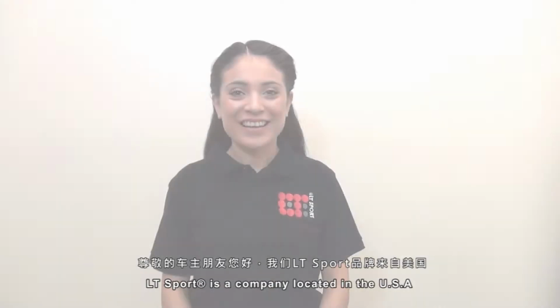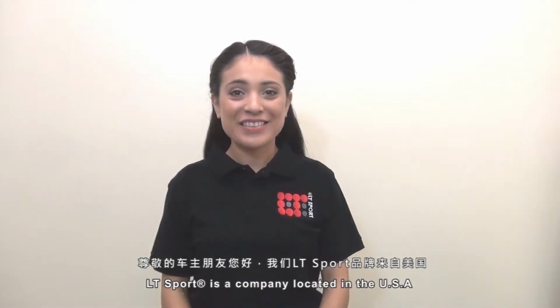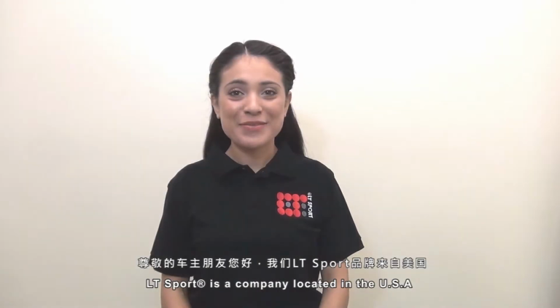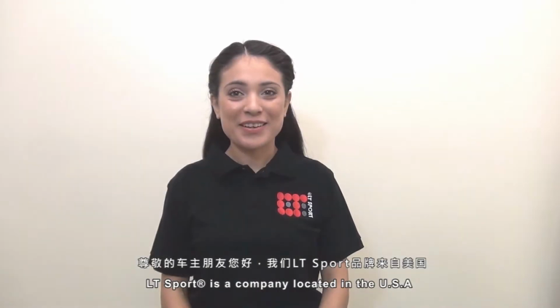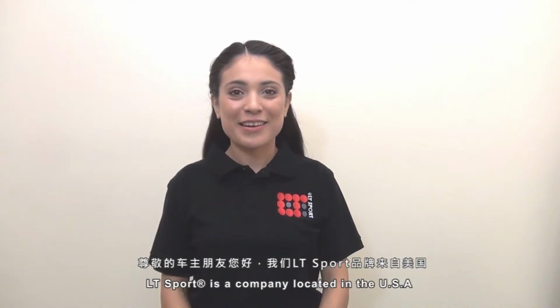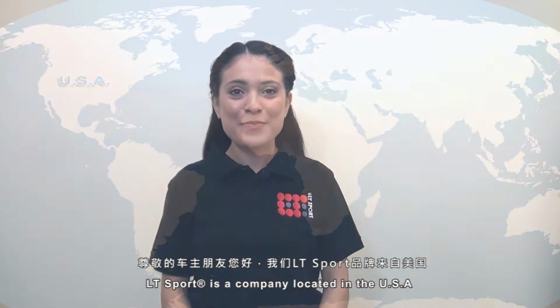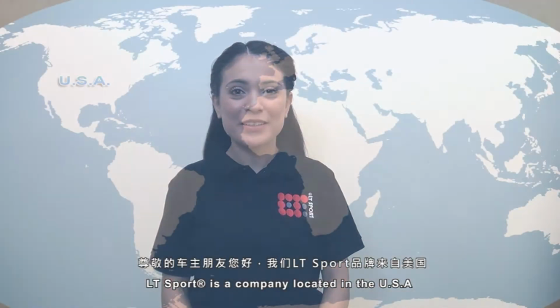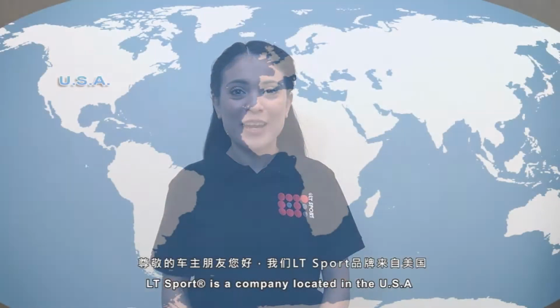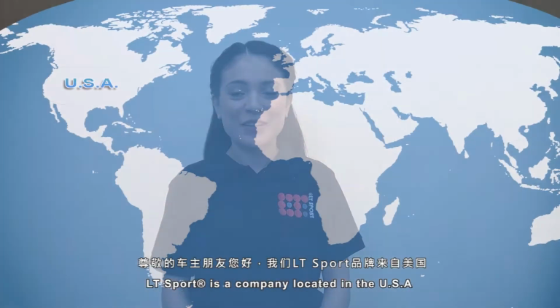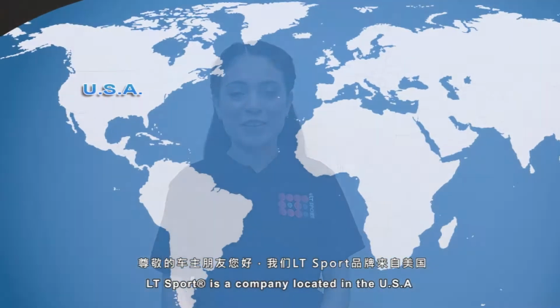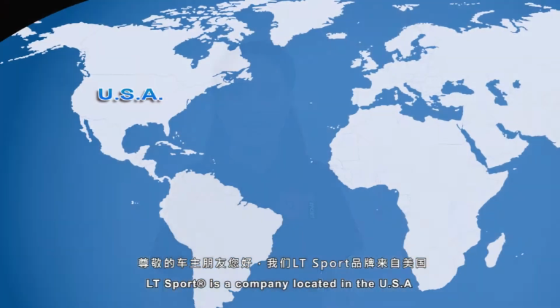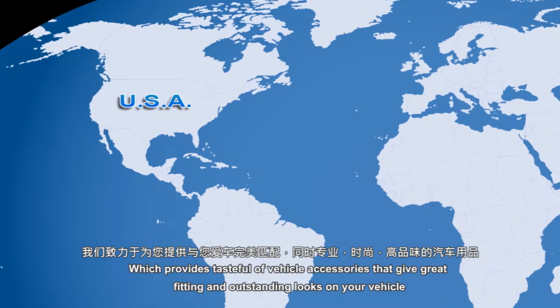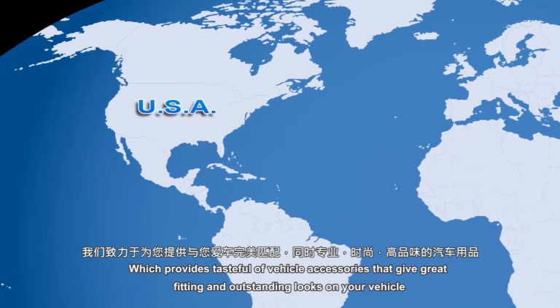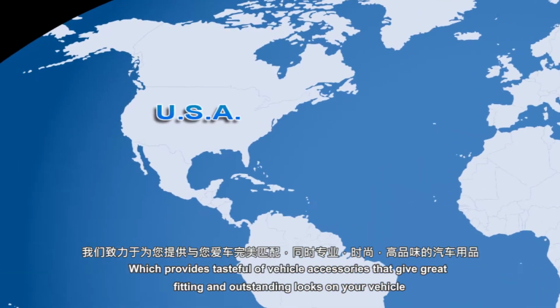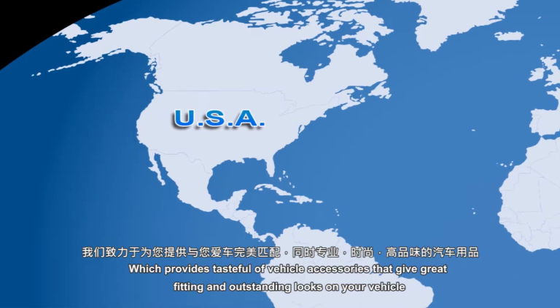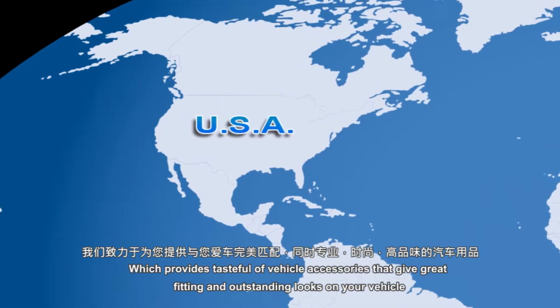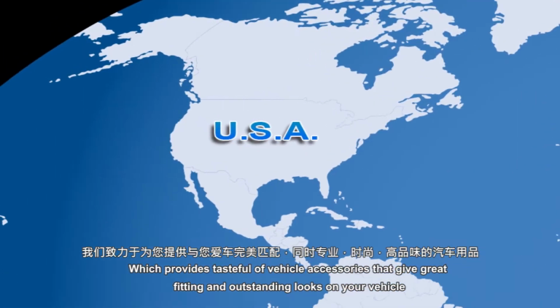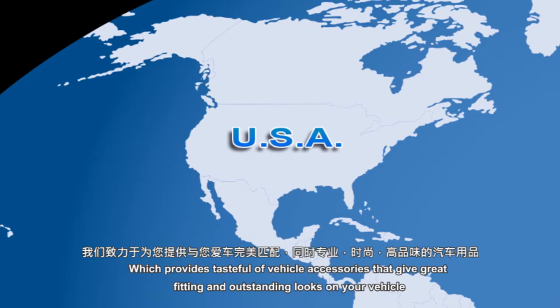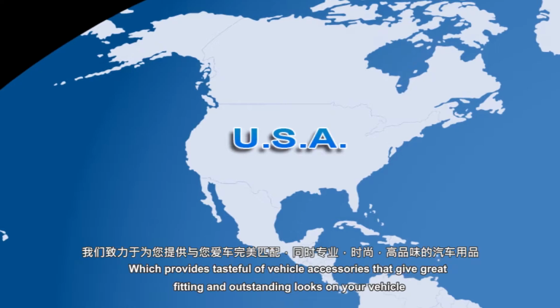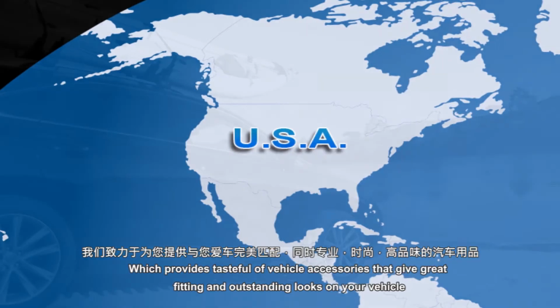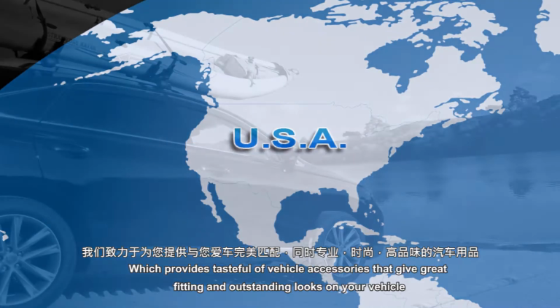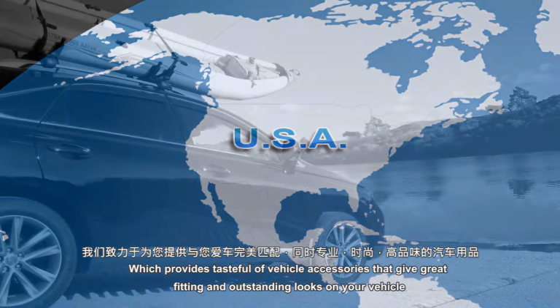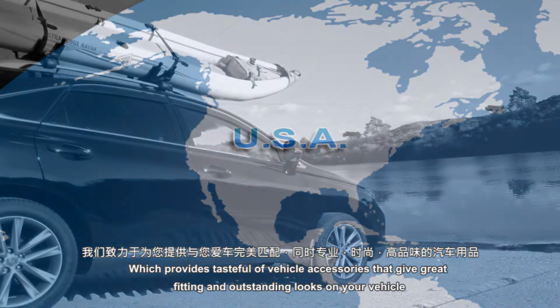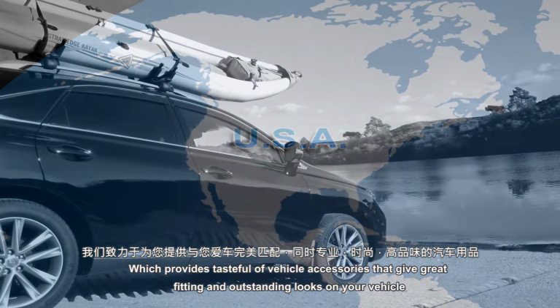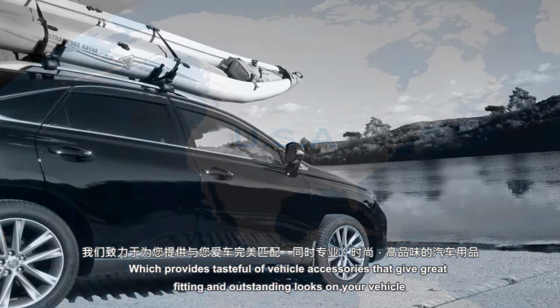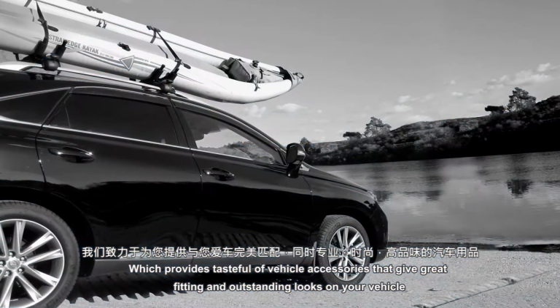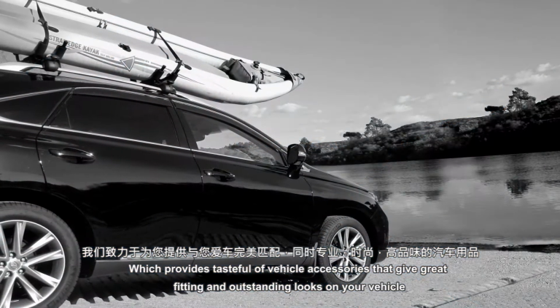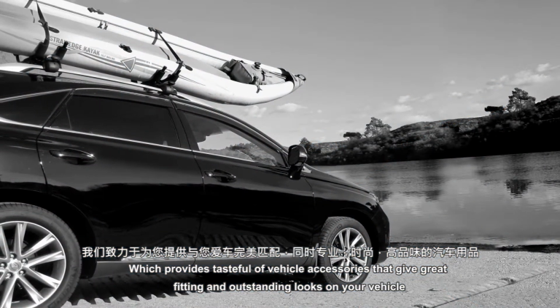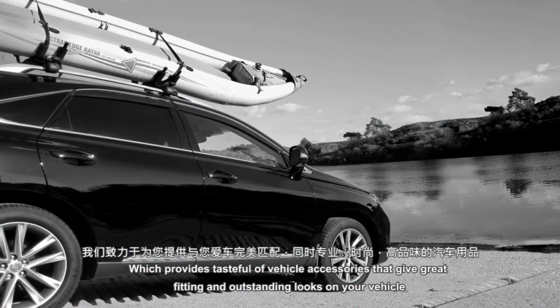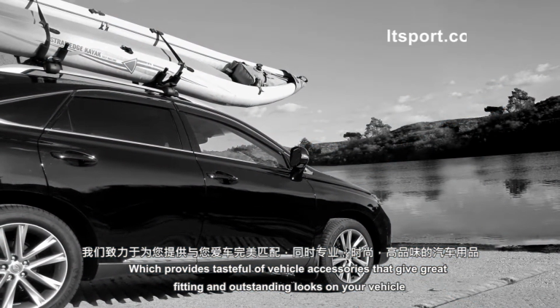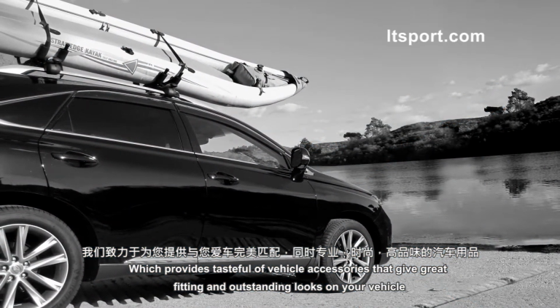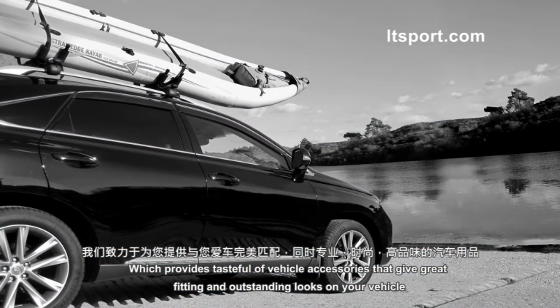LTSport is a company located in the United States which provides tasteful vehicle accessories that give great fitting and outstanding looks on your vehicle.